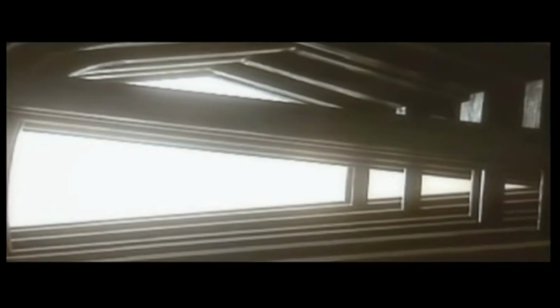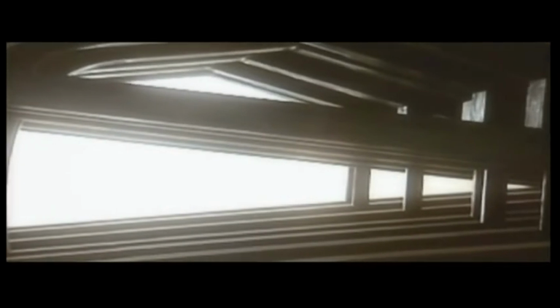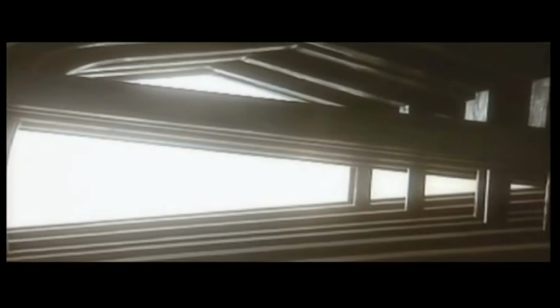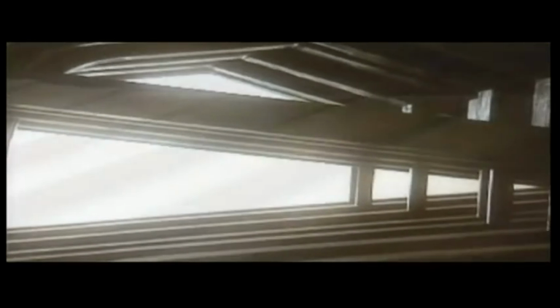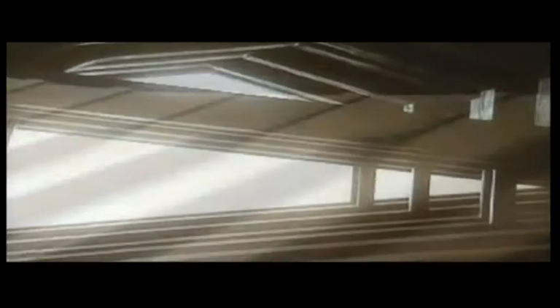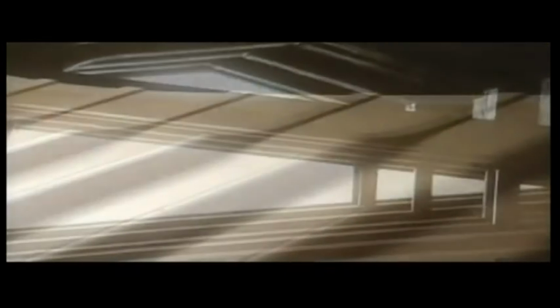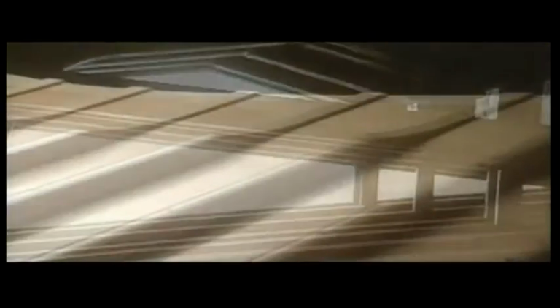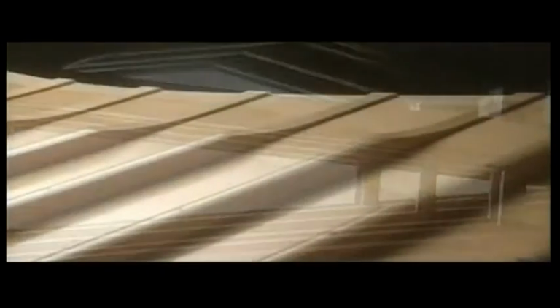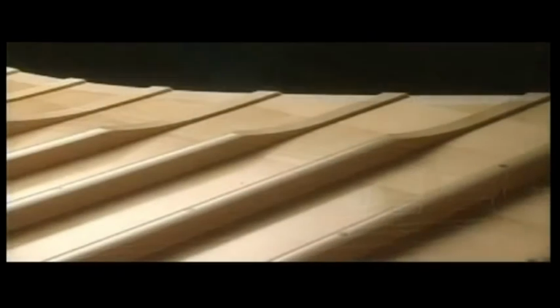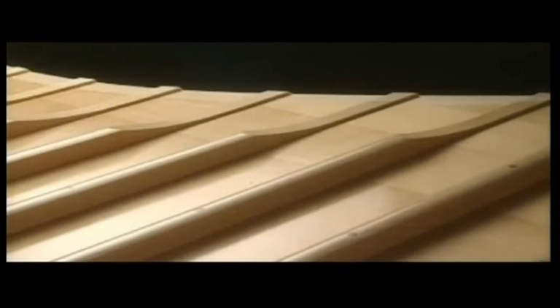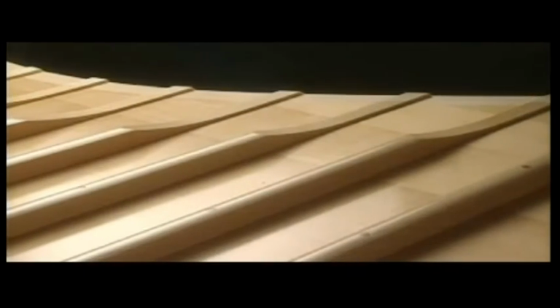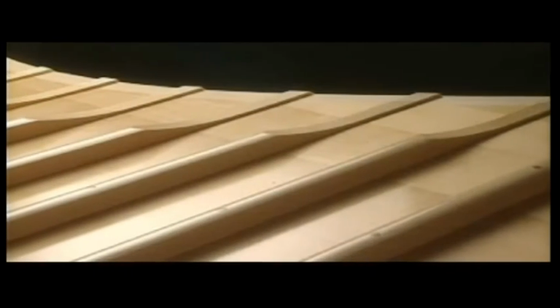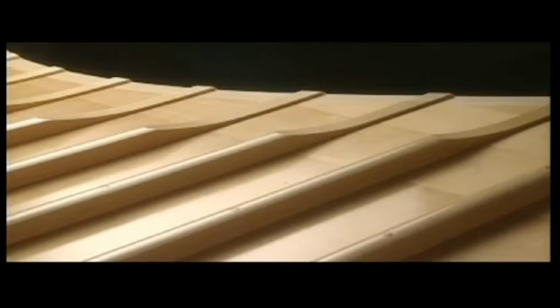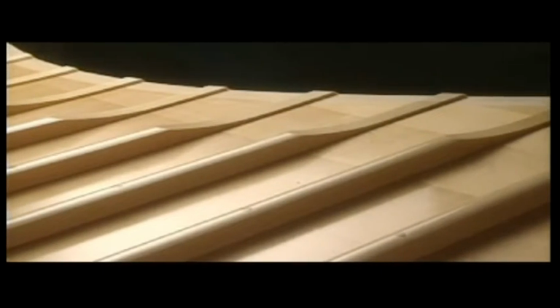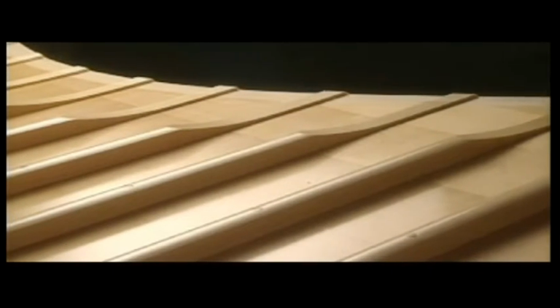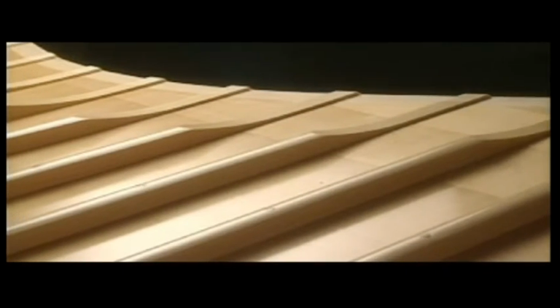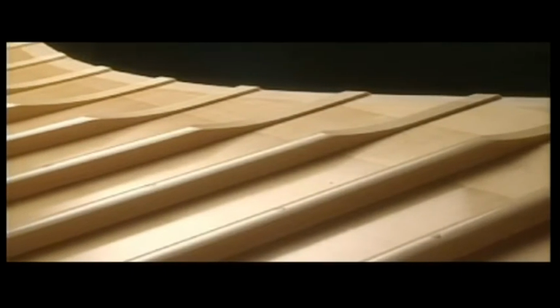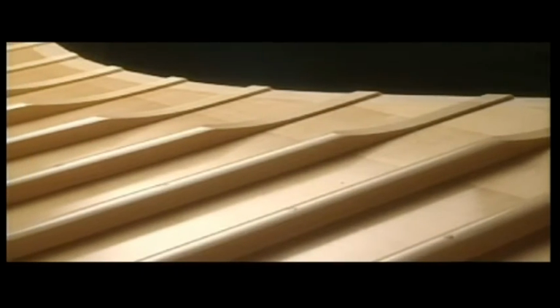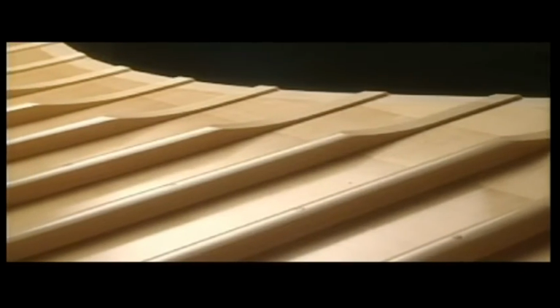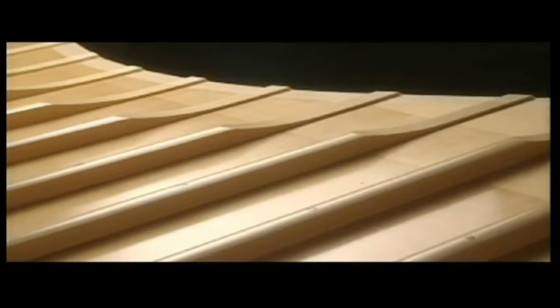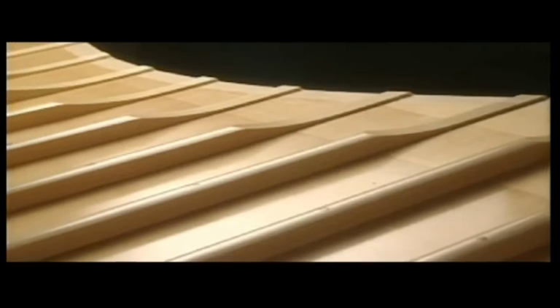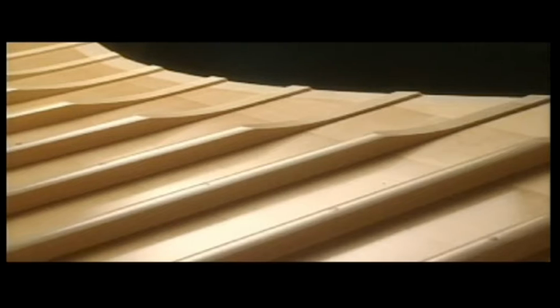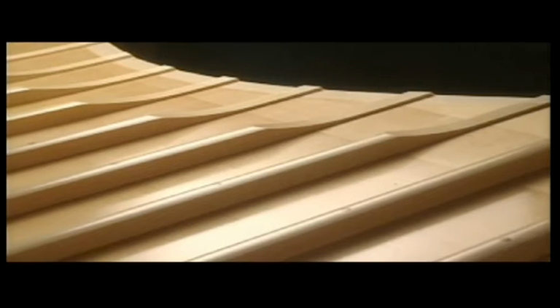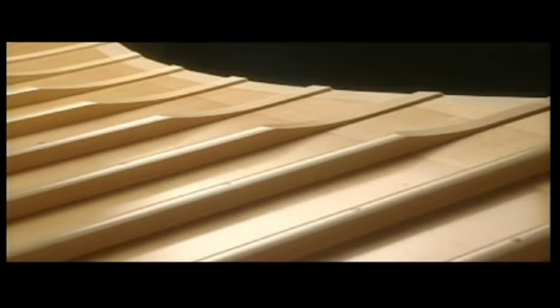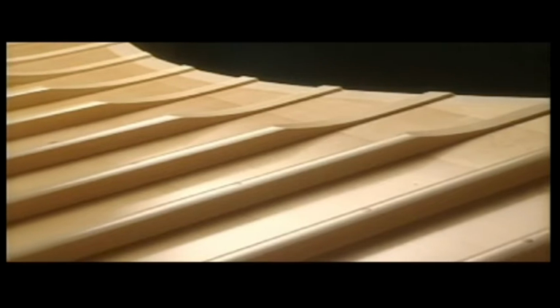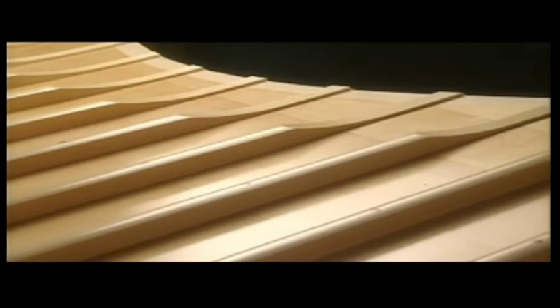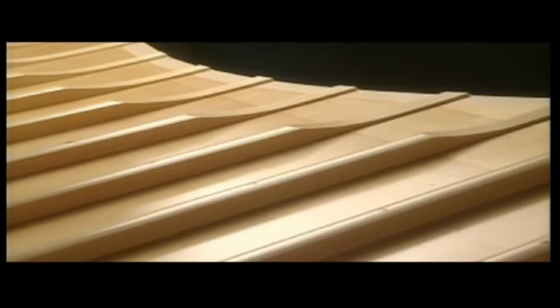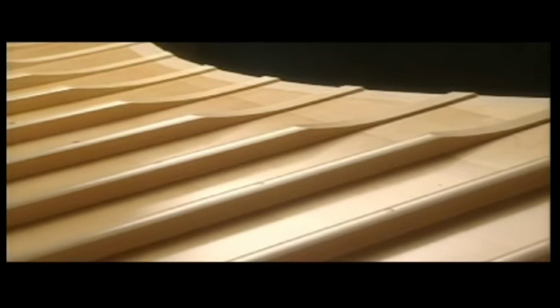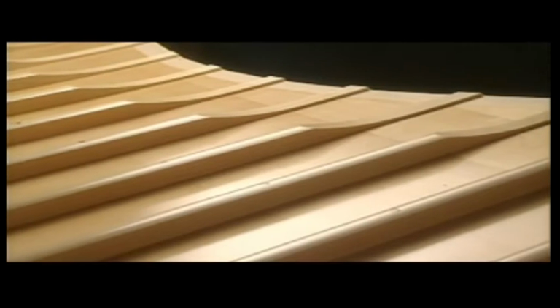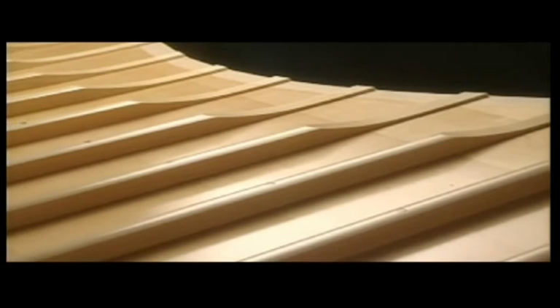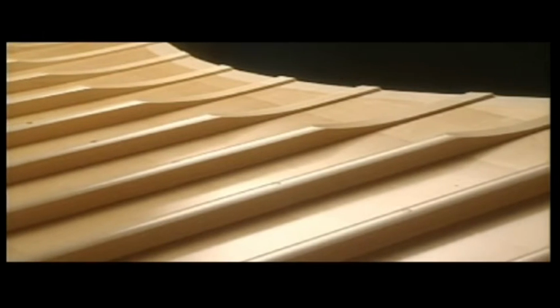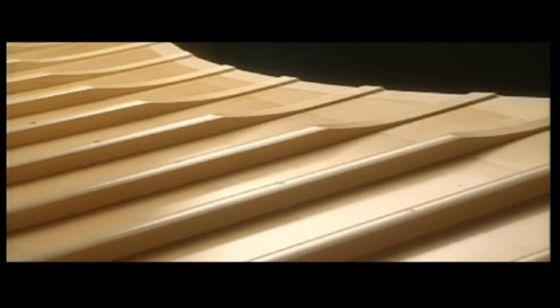Craftsmanship, the fruits of man's technique and sensitivity, lies in the completed piece.